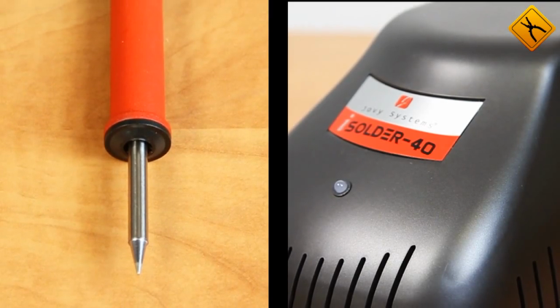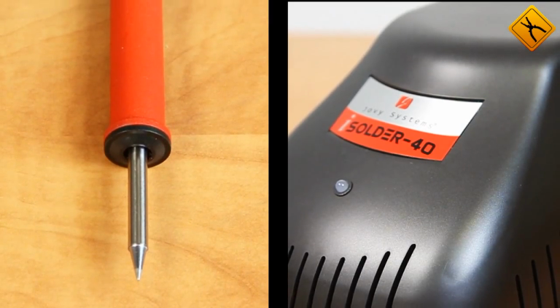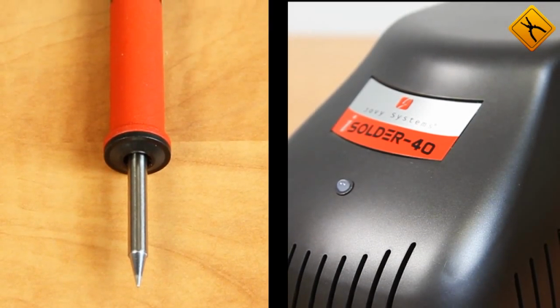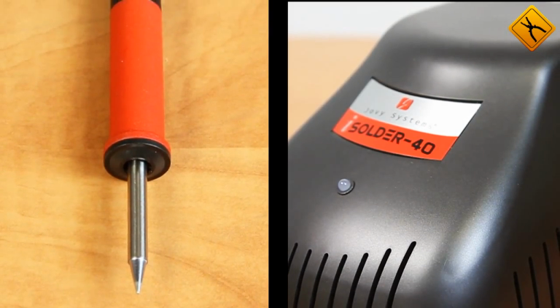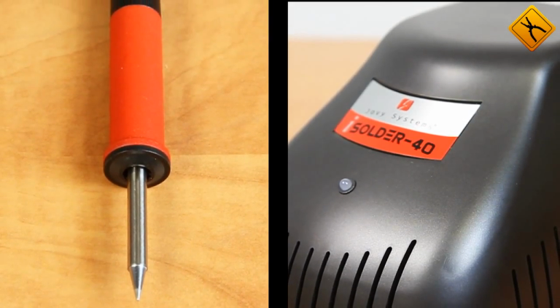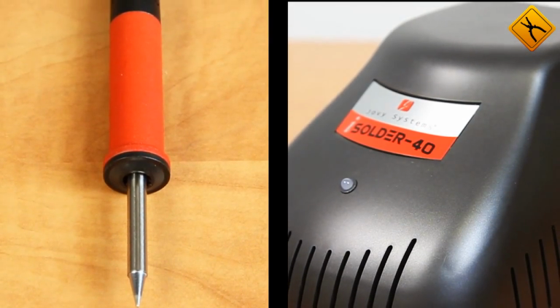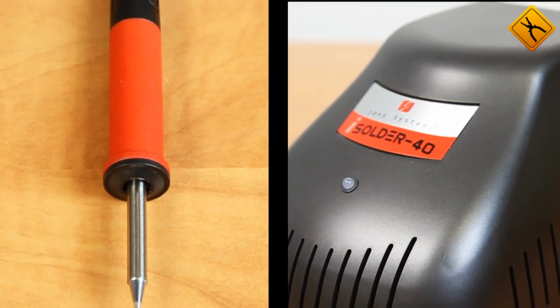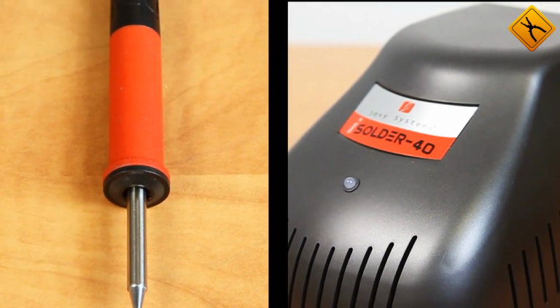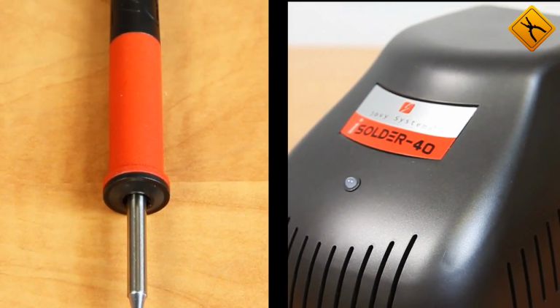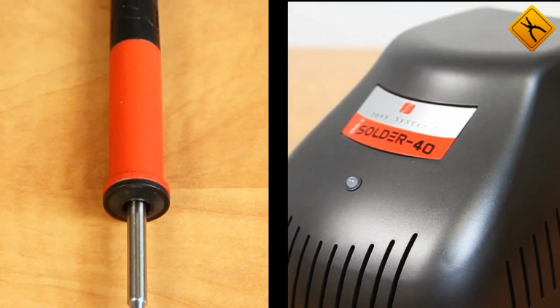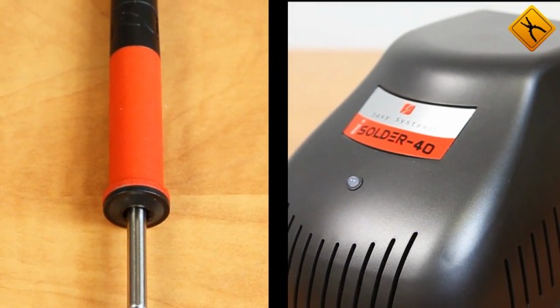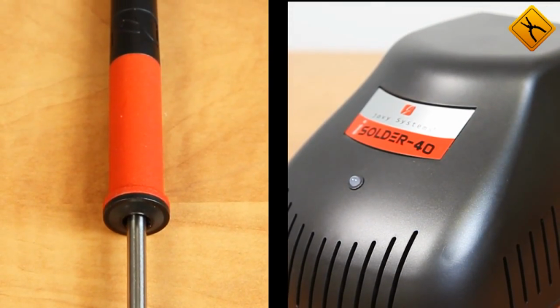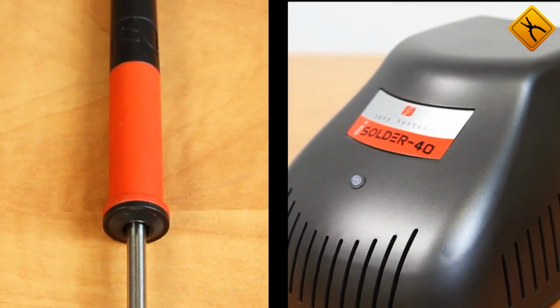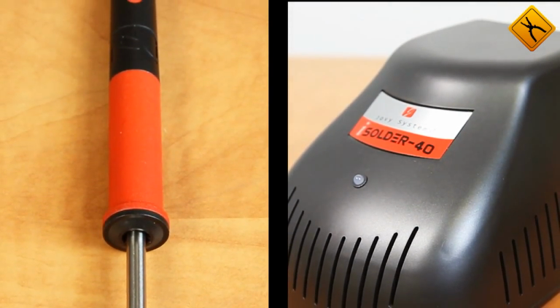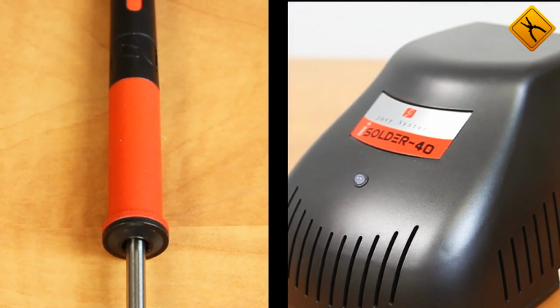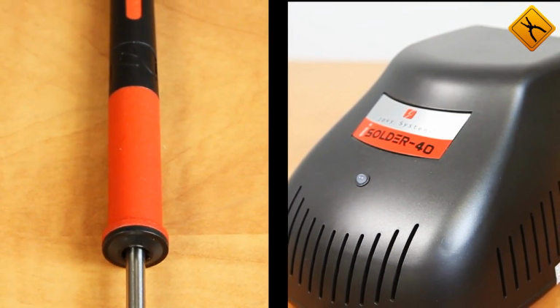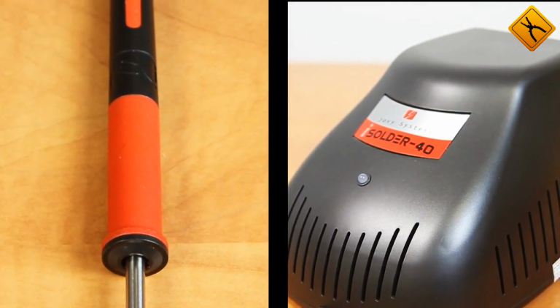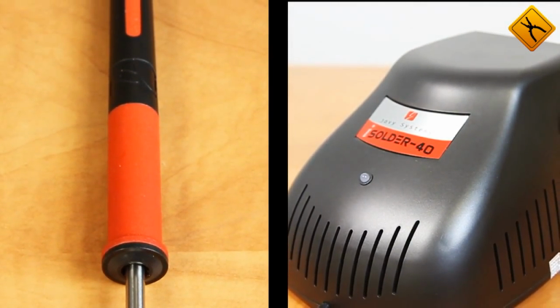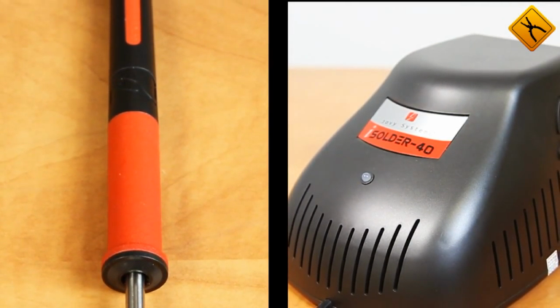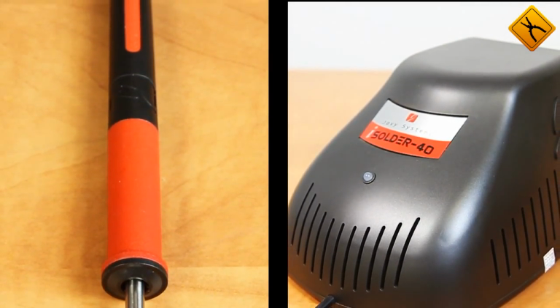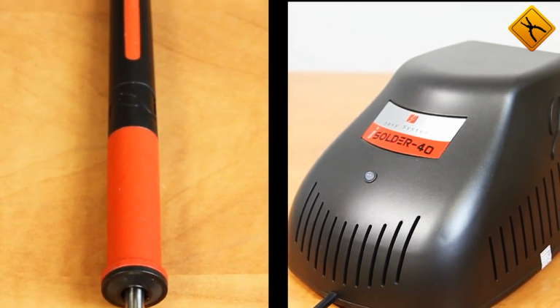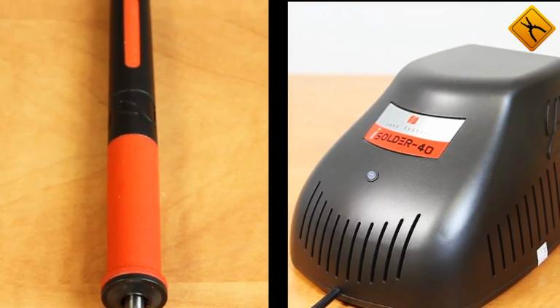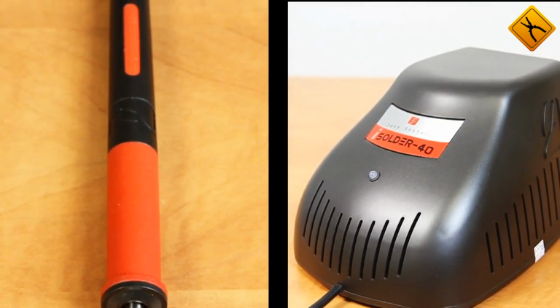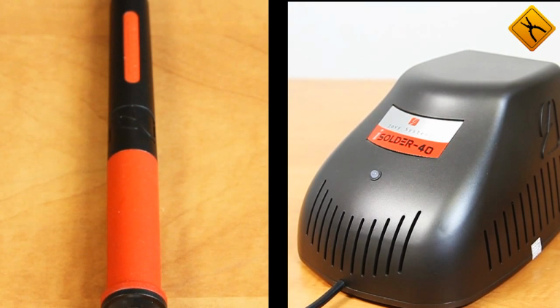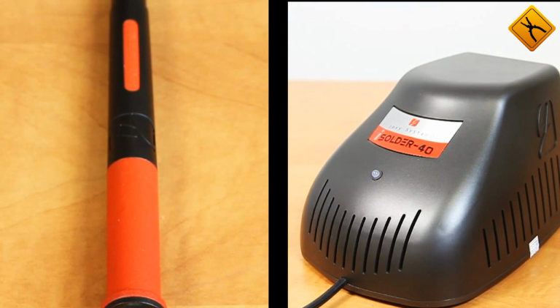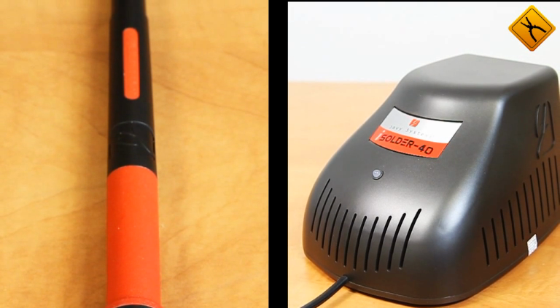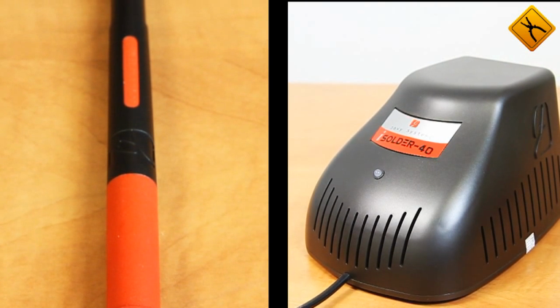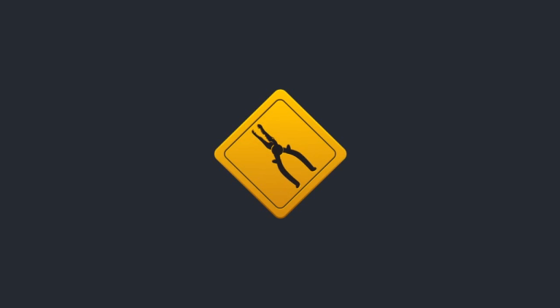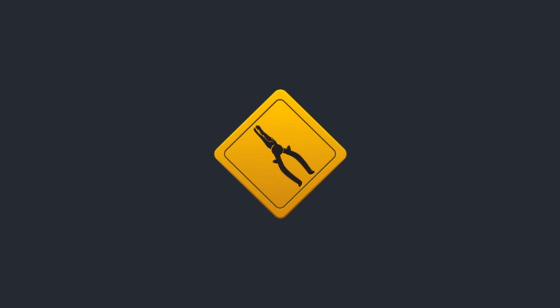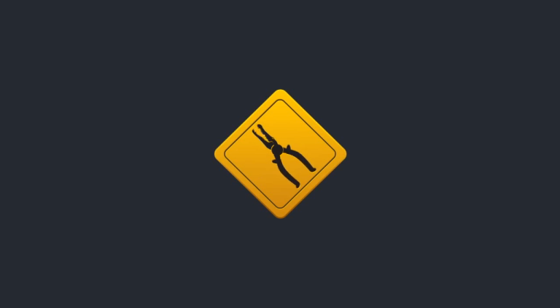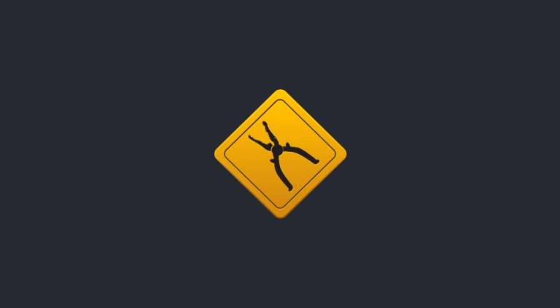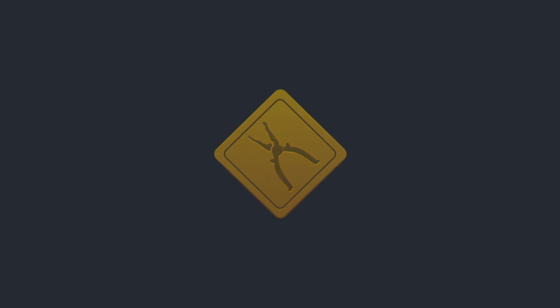As you have probably noticed, Jovi Systems iSolder 40 is a great soldering station and we highly recommend it. Thank you.